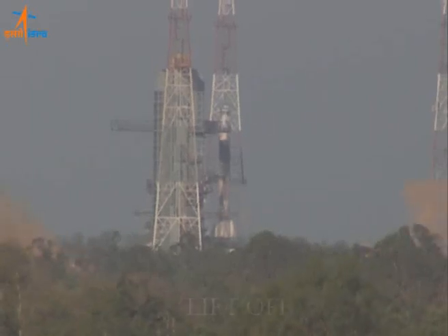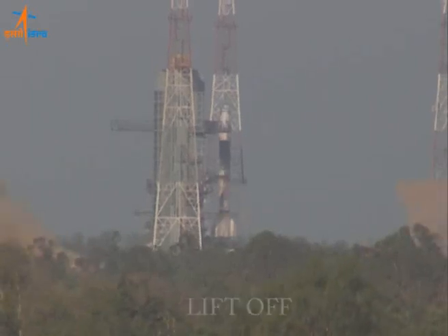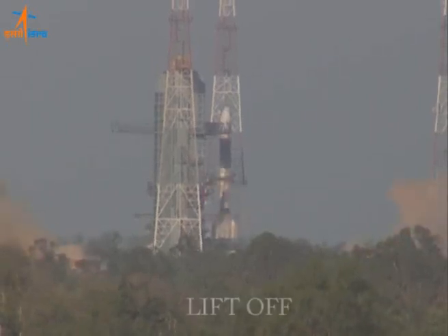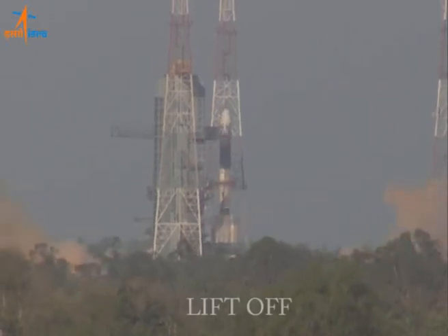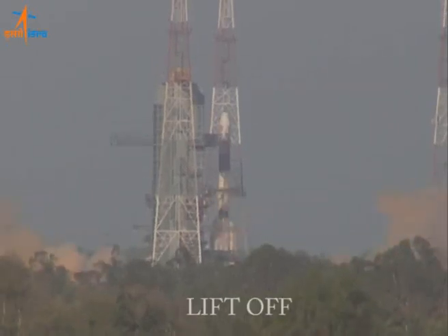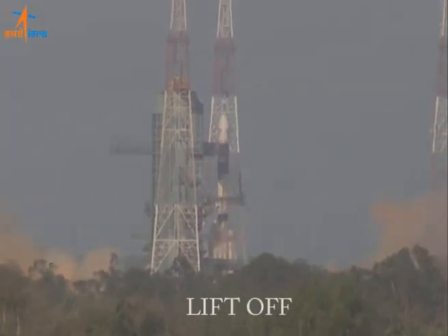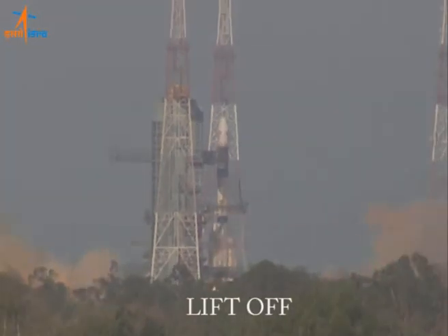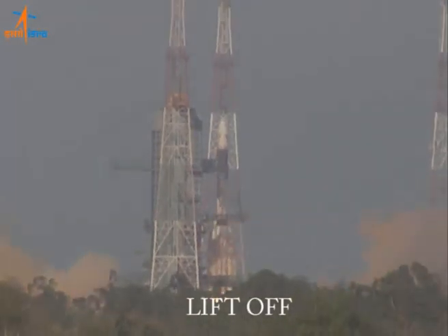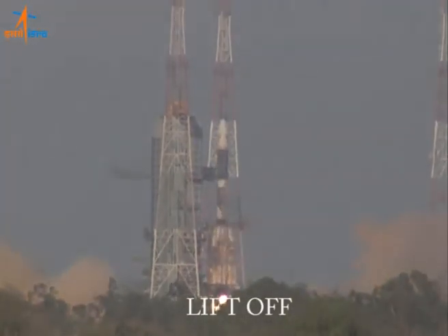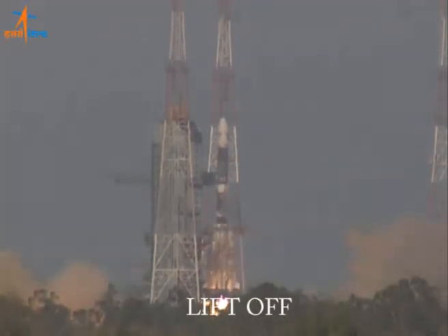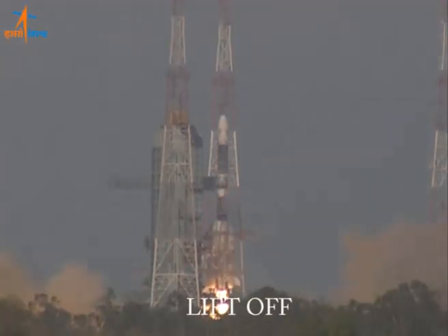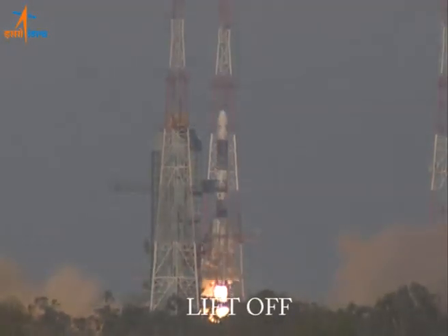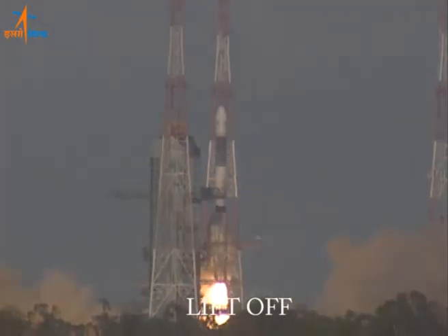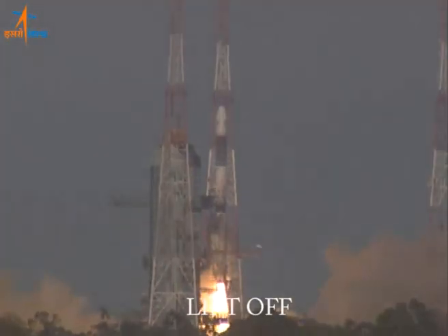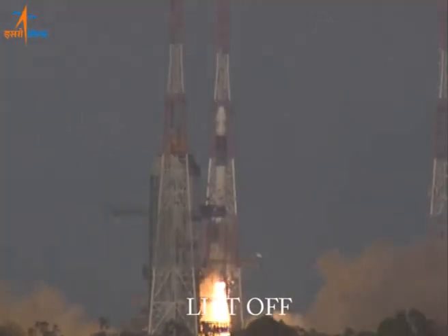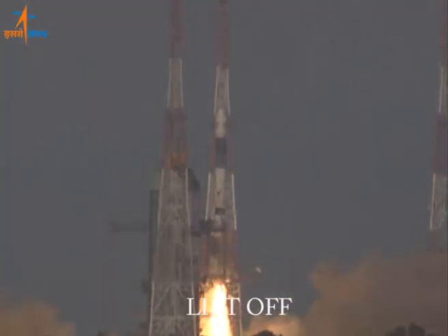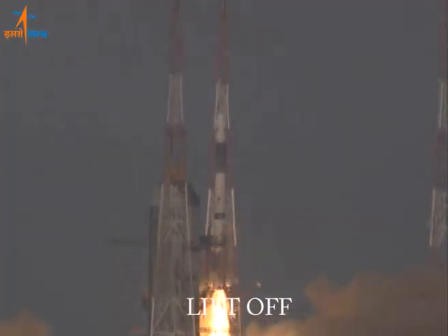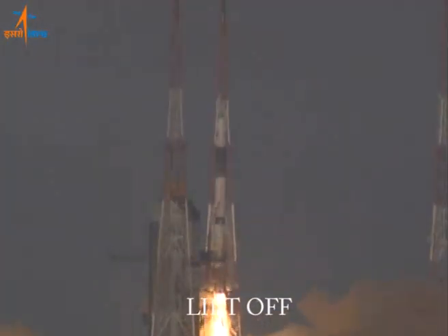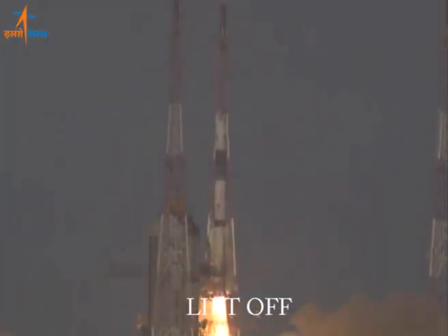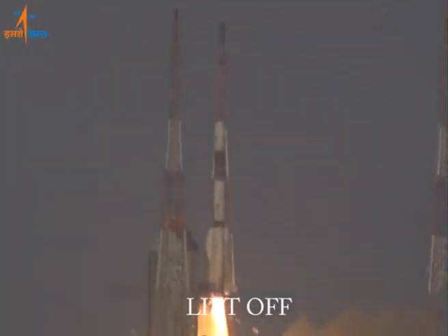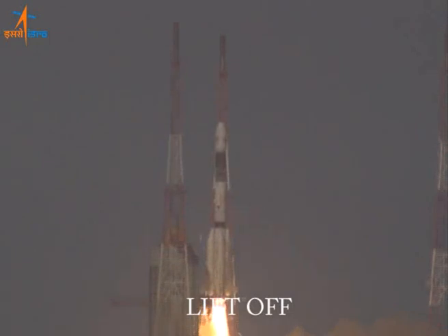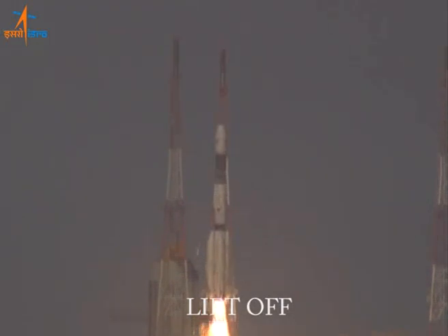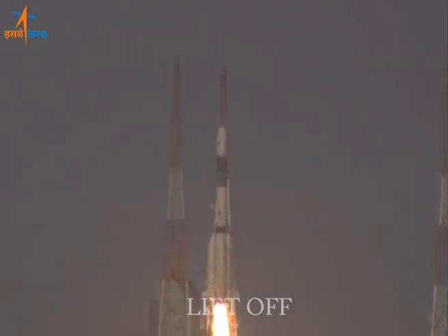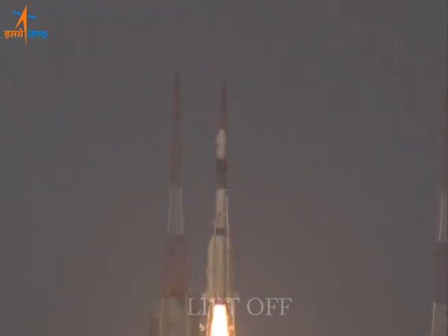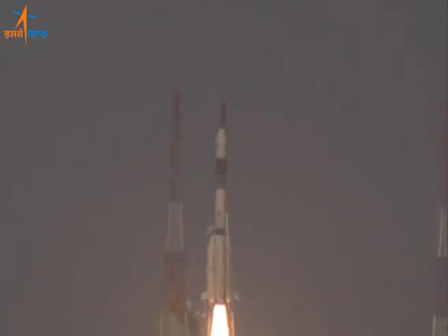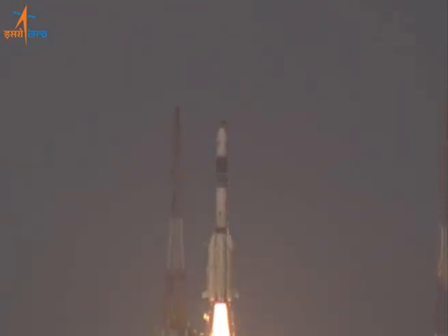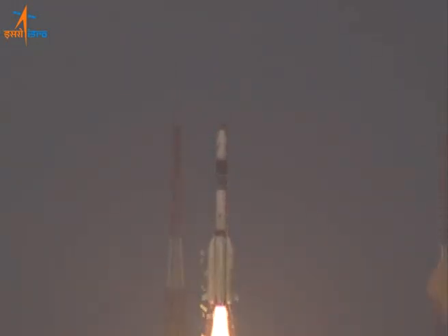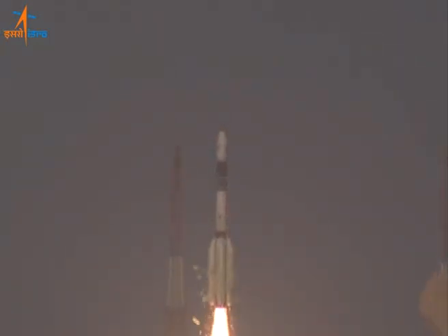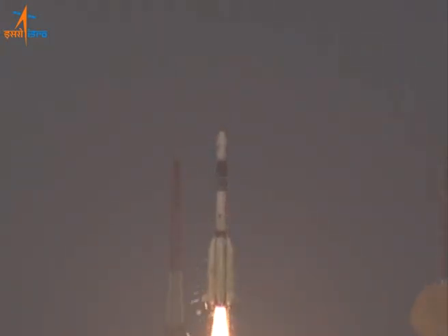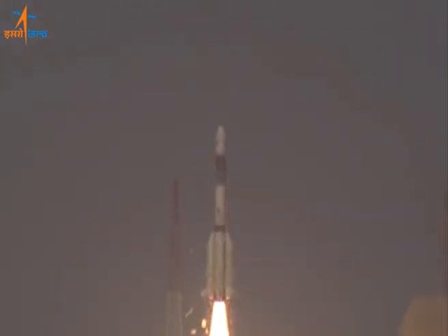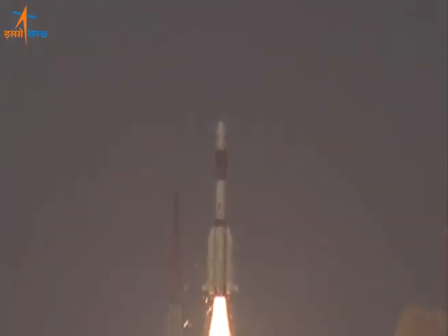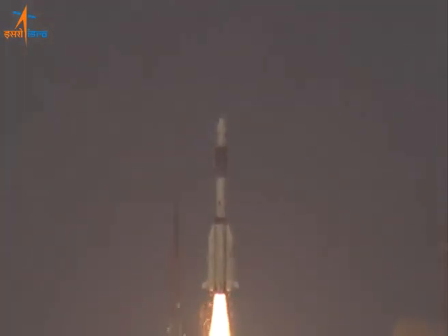Majestic liftoff of GSLV from the launch pad at Sriharikota, the spaceport of India.